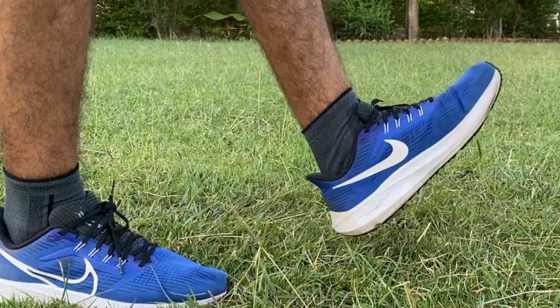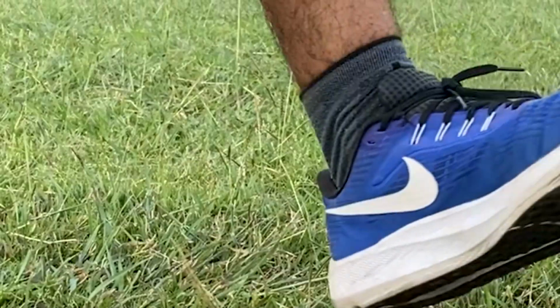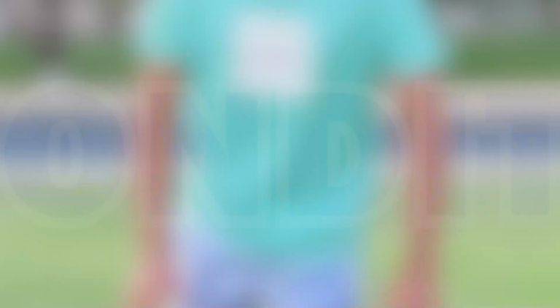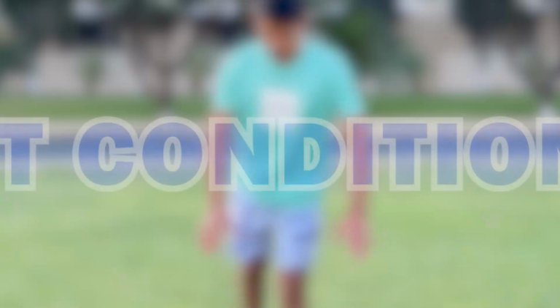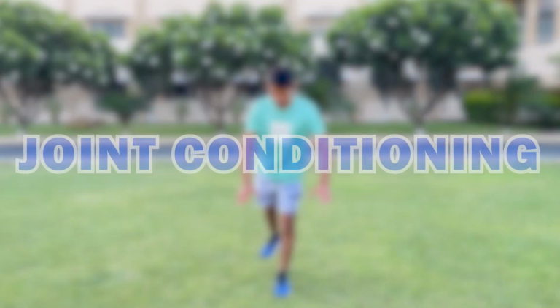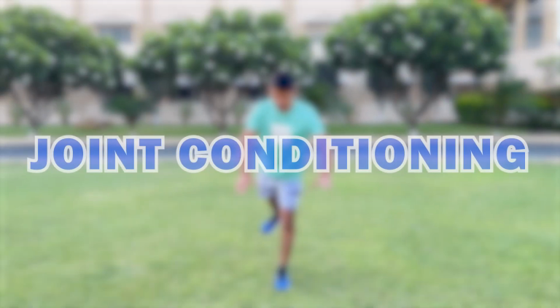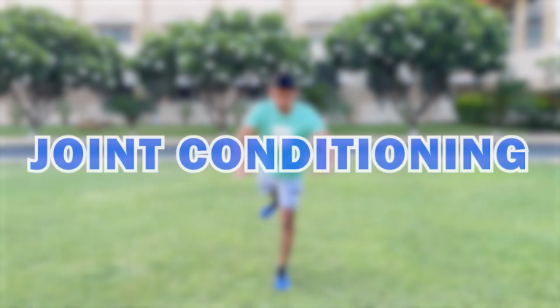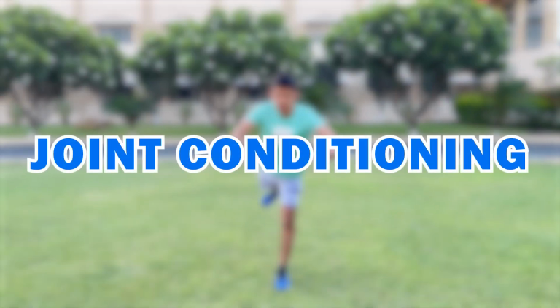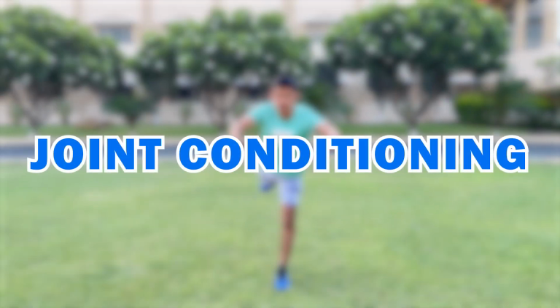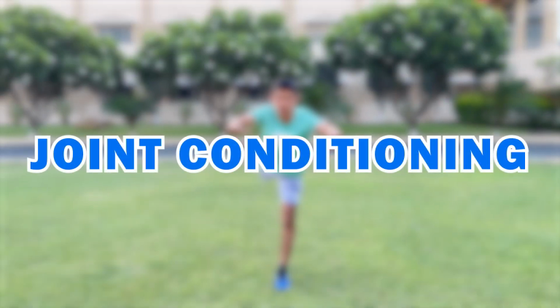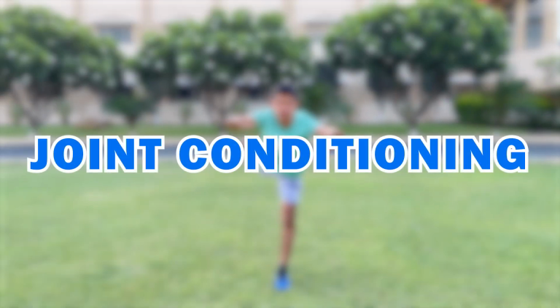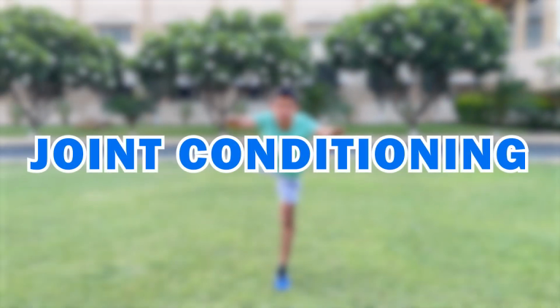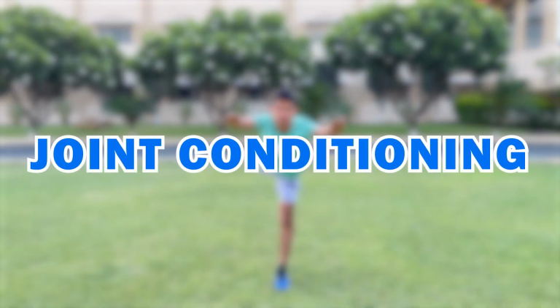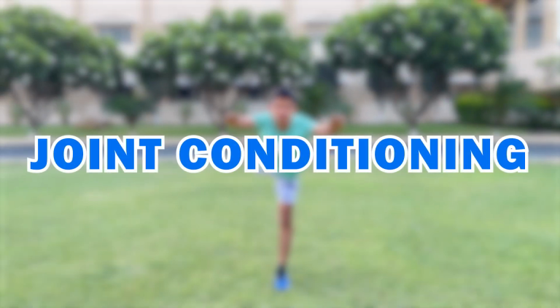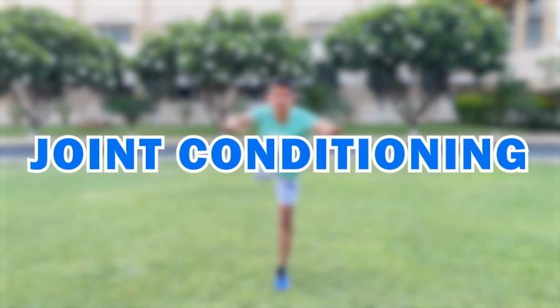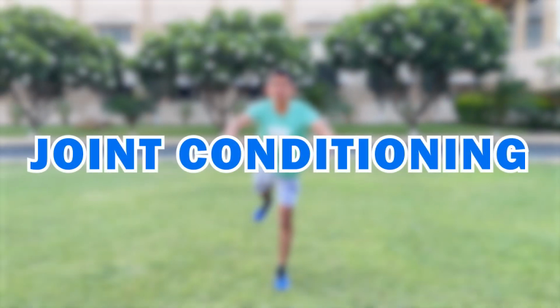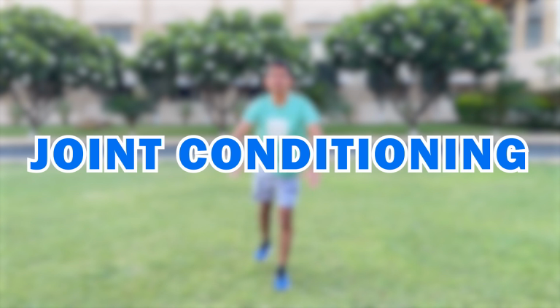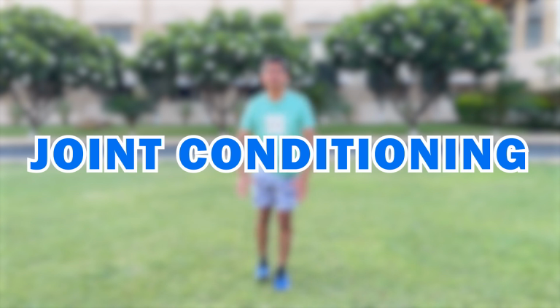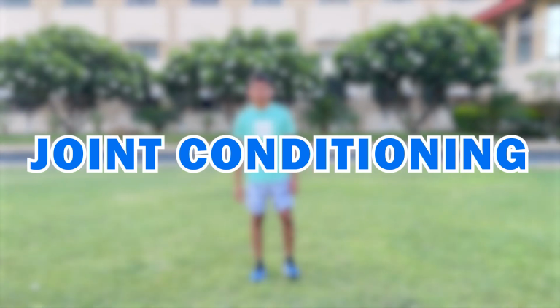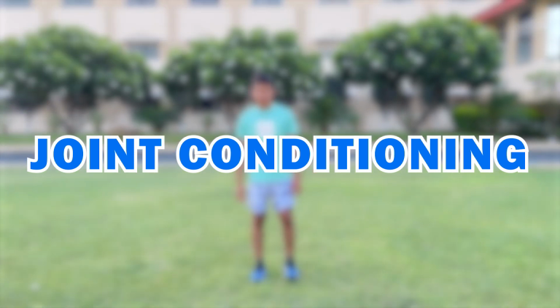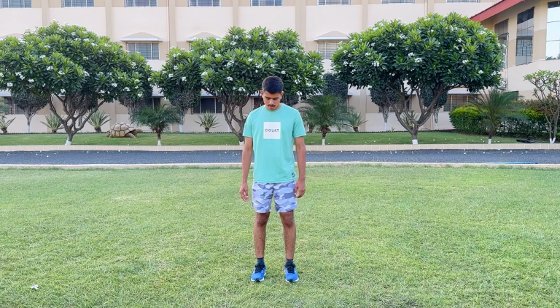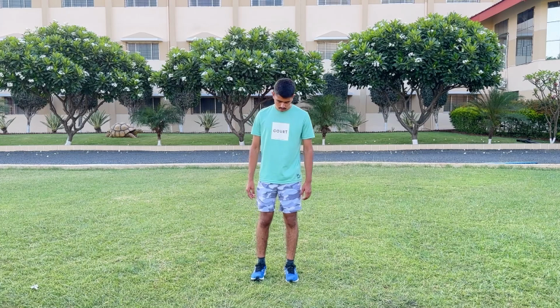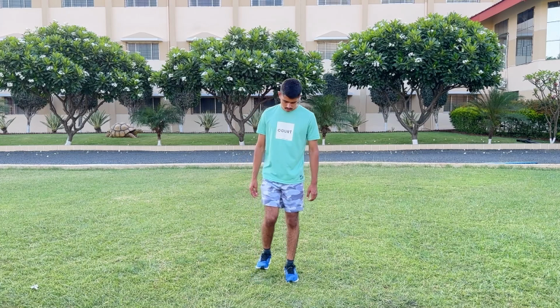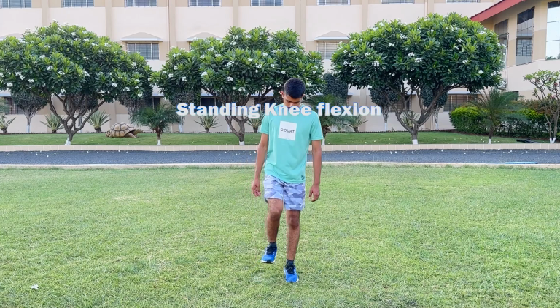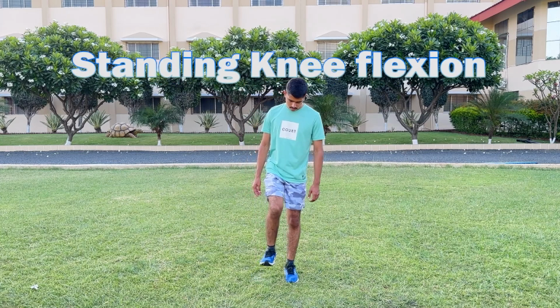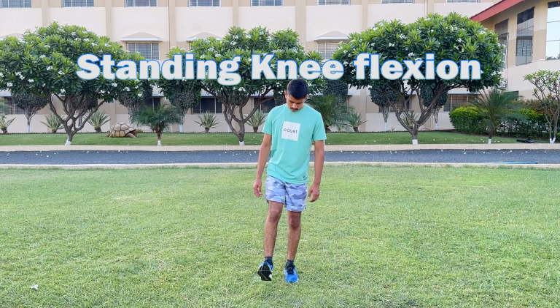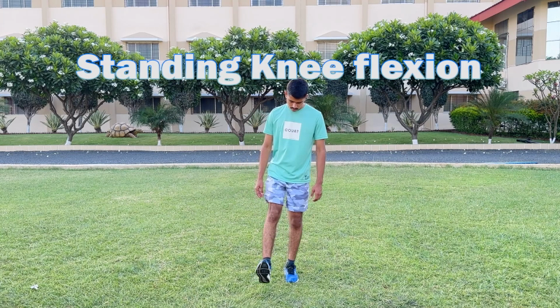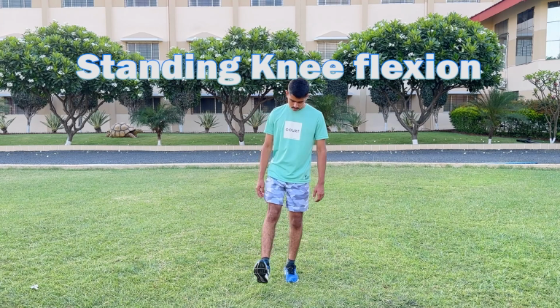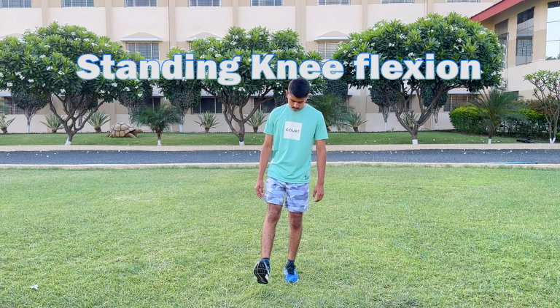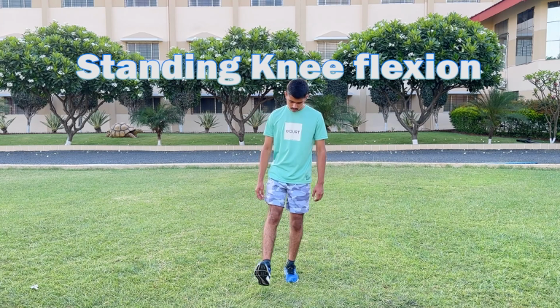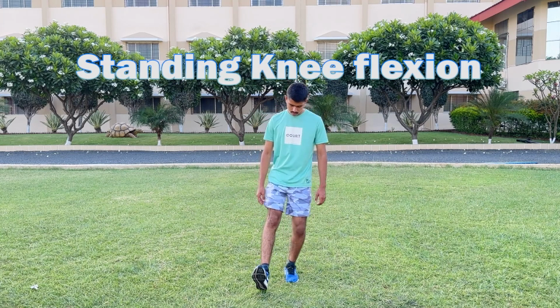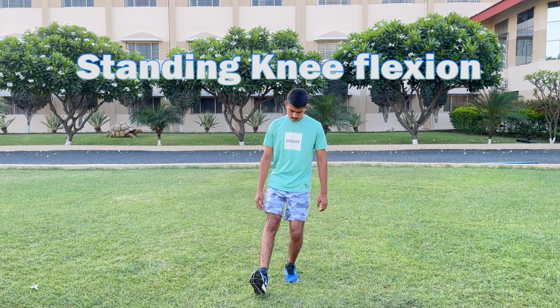Joint conditioning. Standing knee flexion.